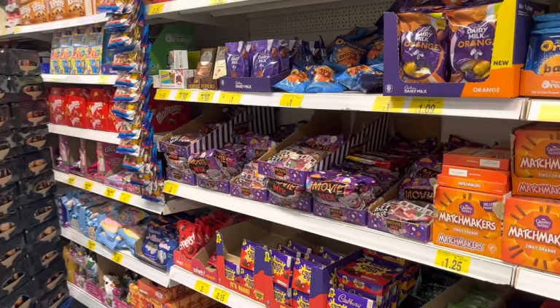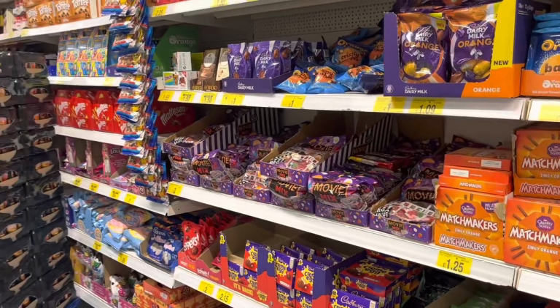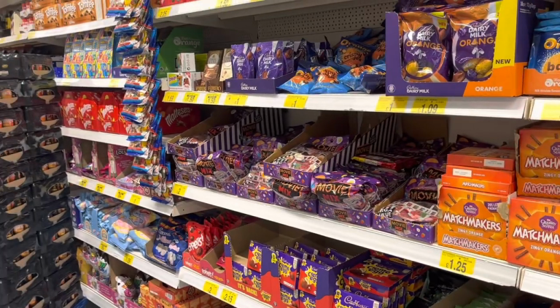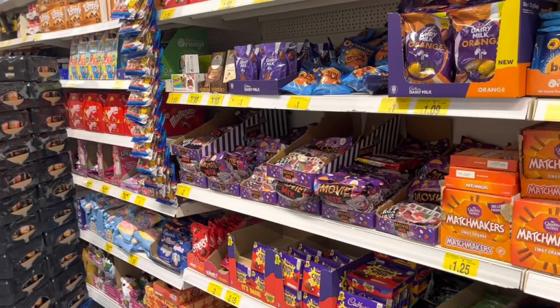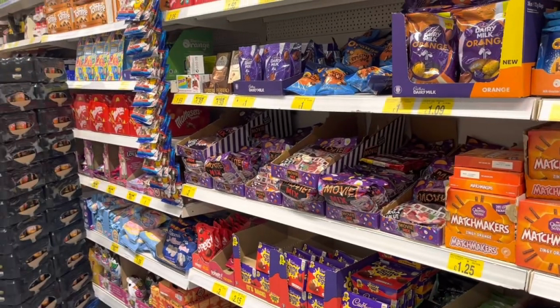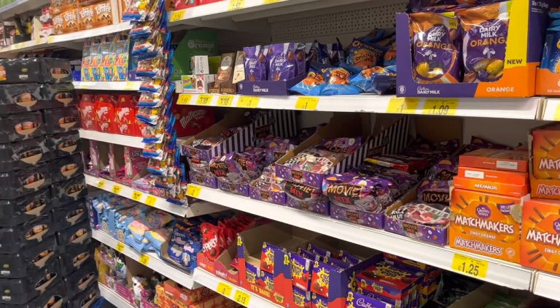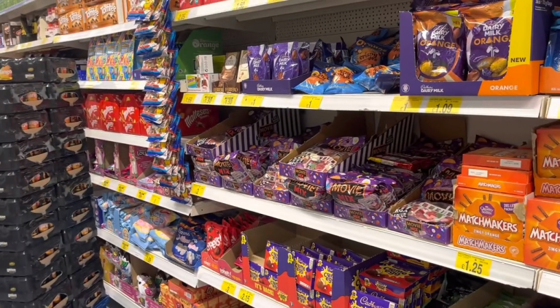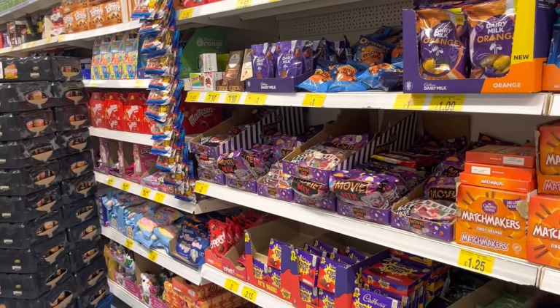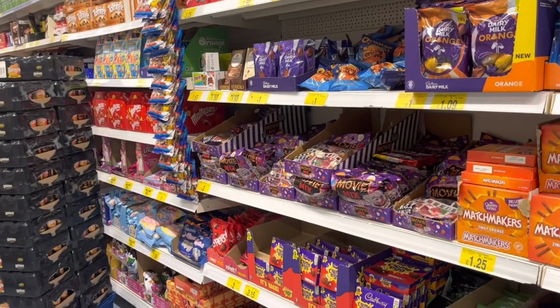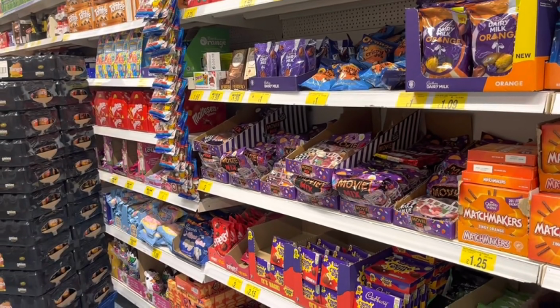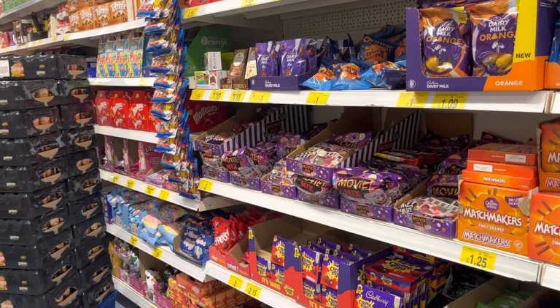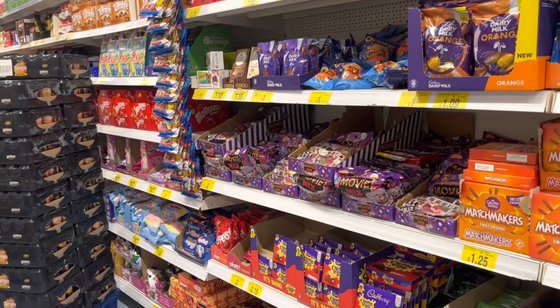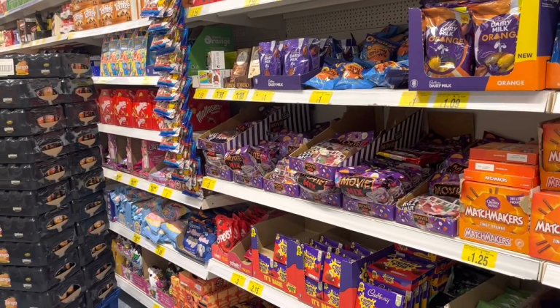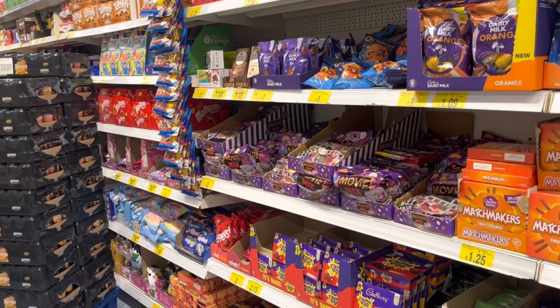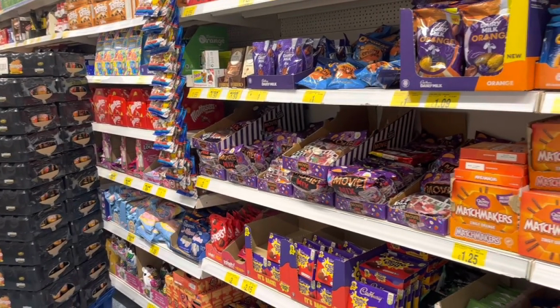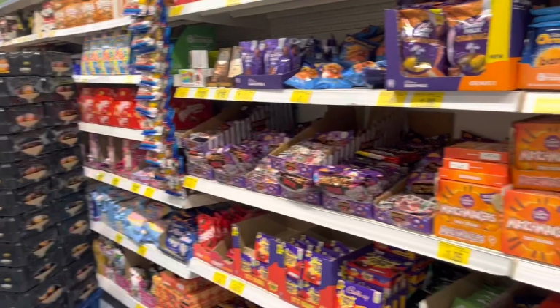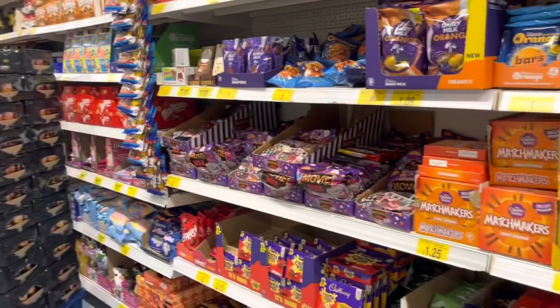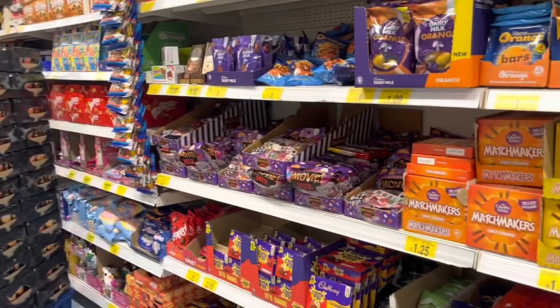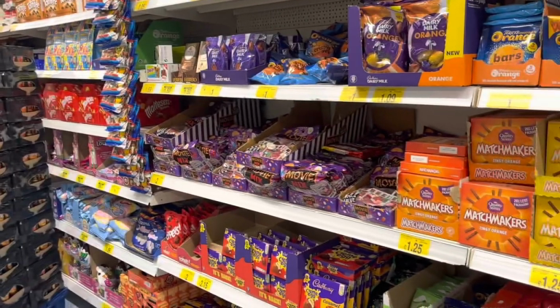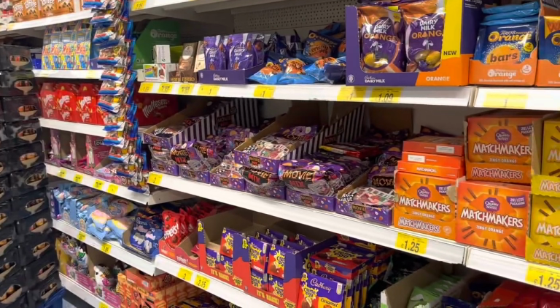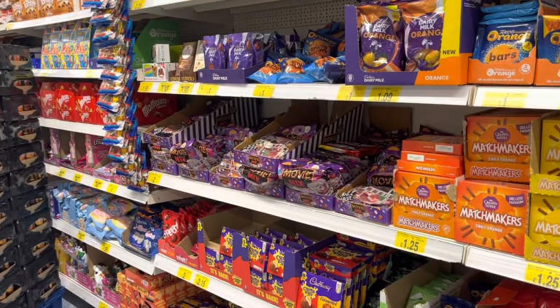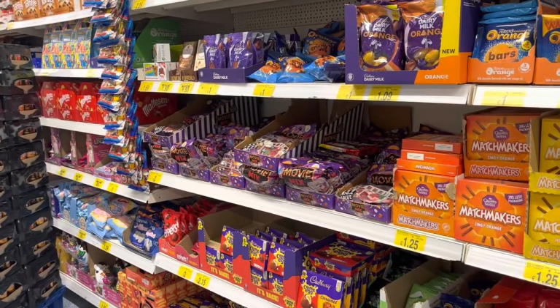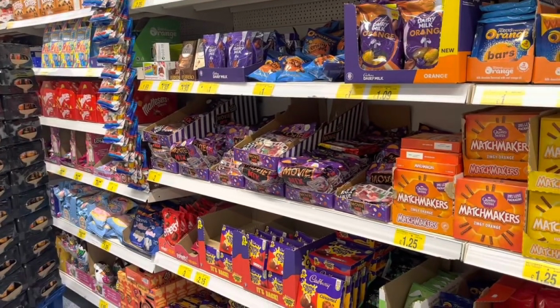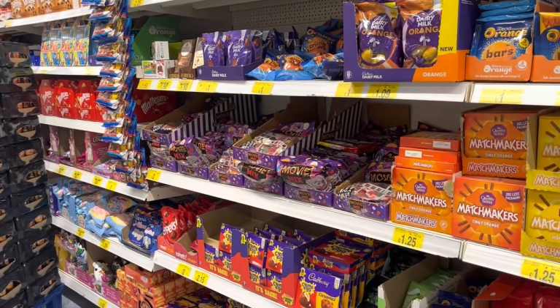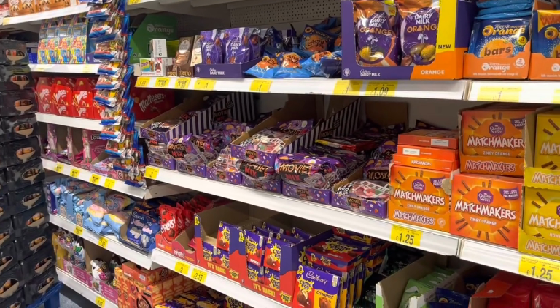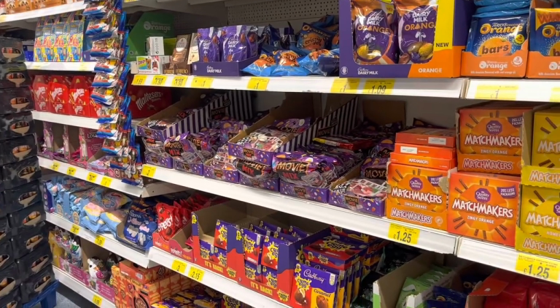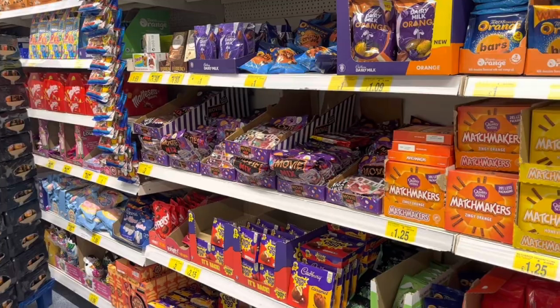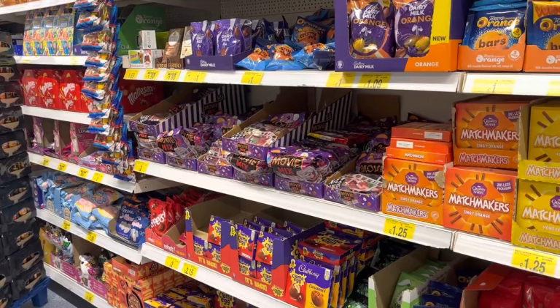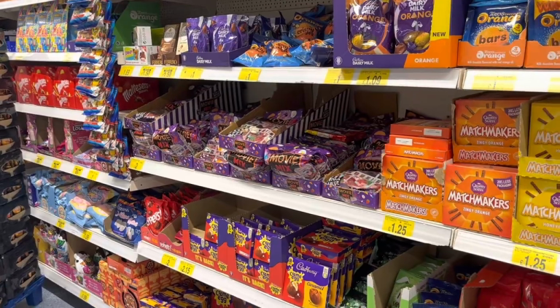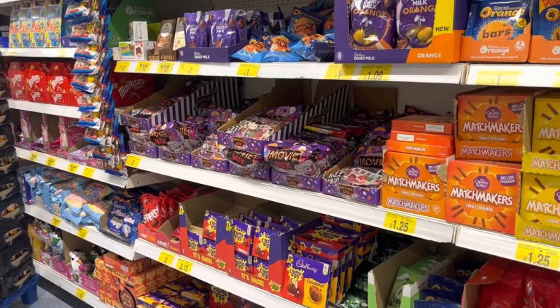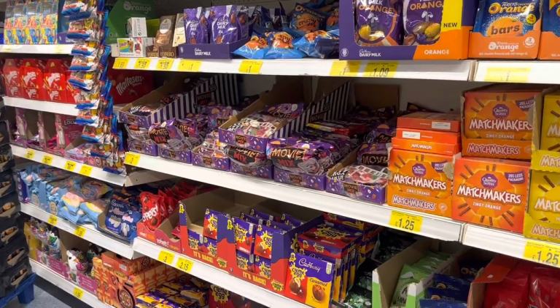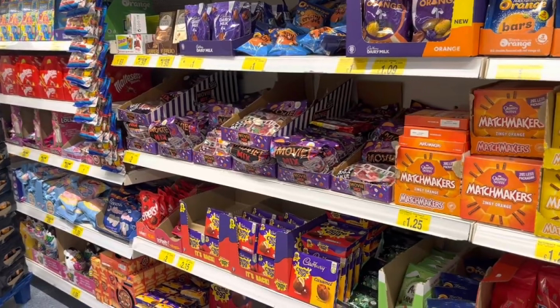Hi everyone, welcome to Becky's Crafts and Goodies. Today we're in B&M and we're going to have a quick look around a few different sections.